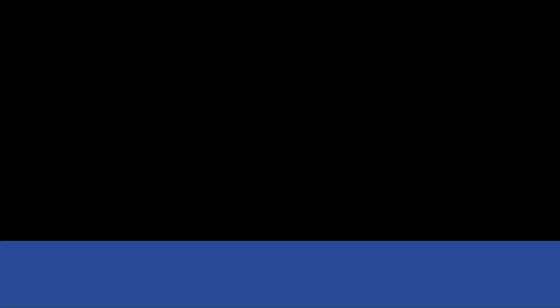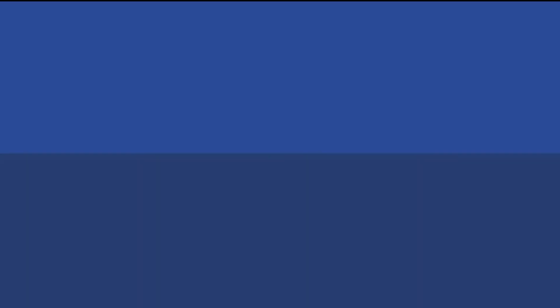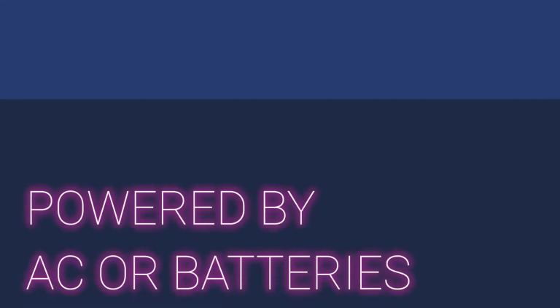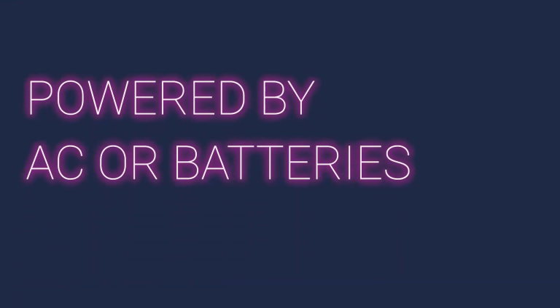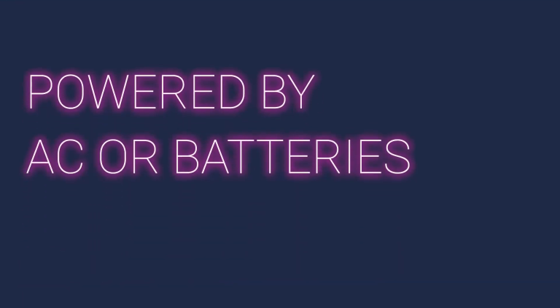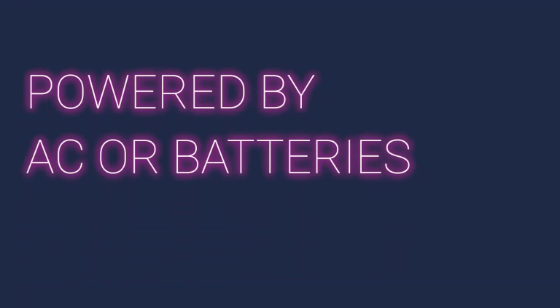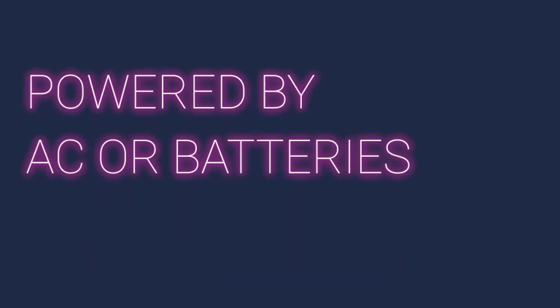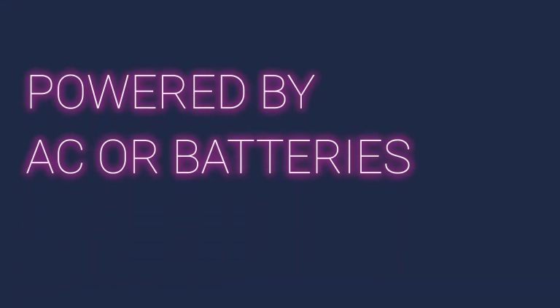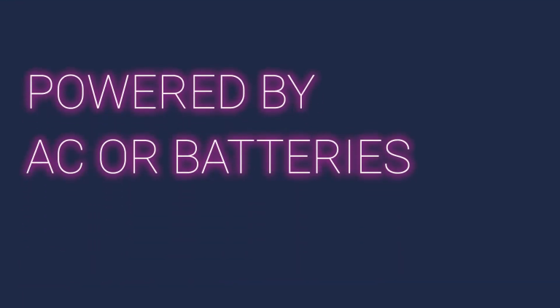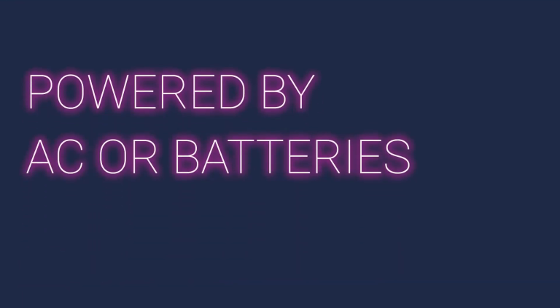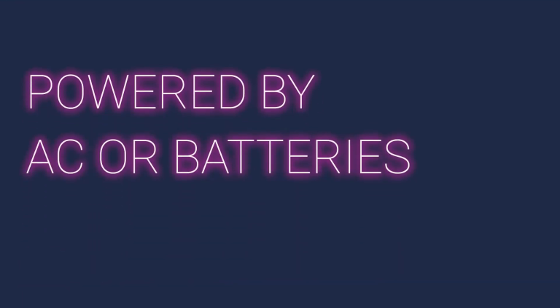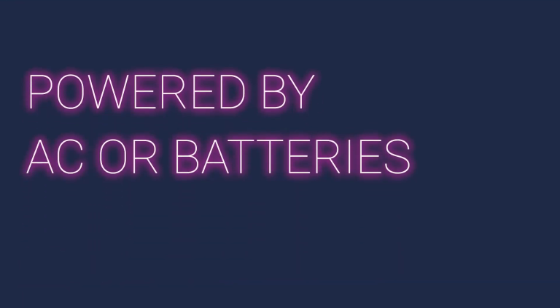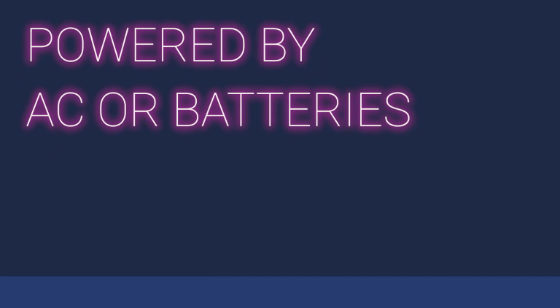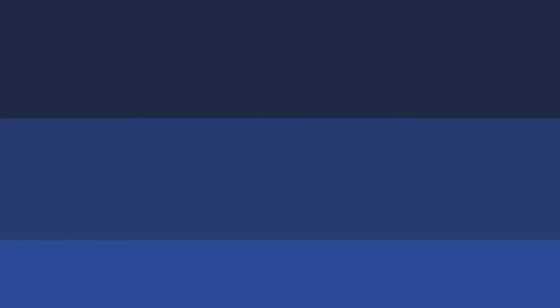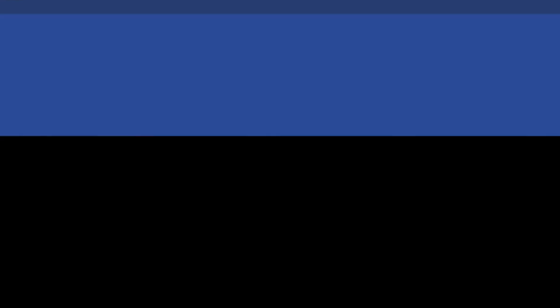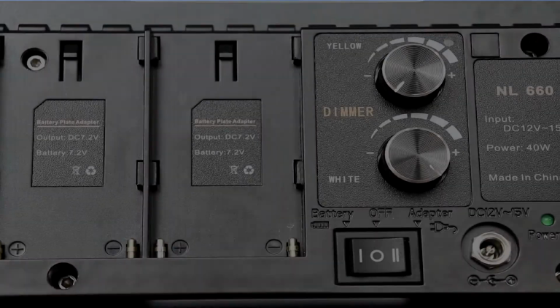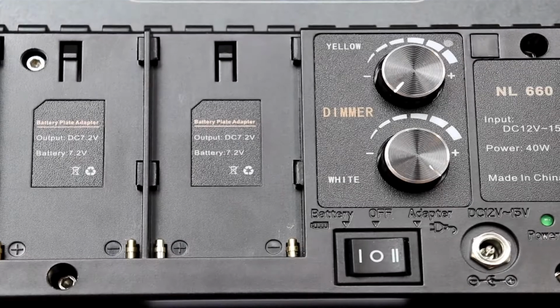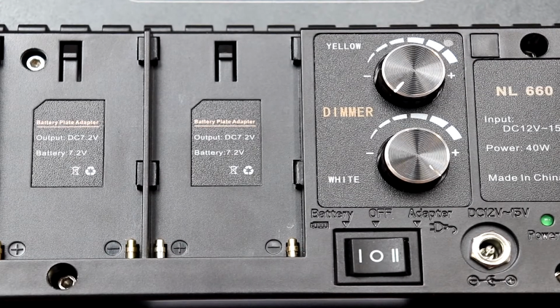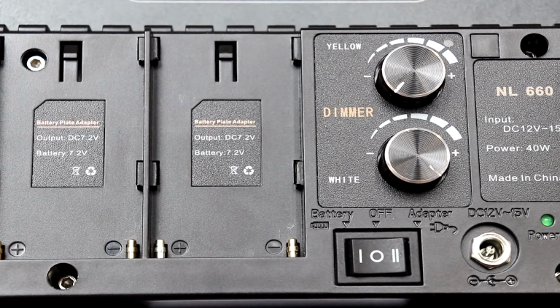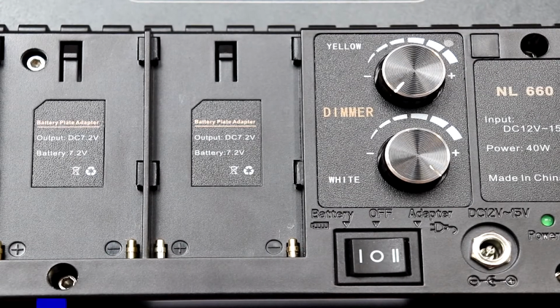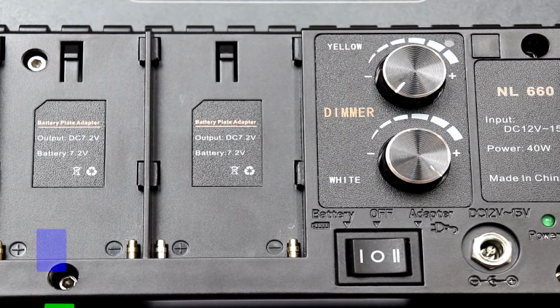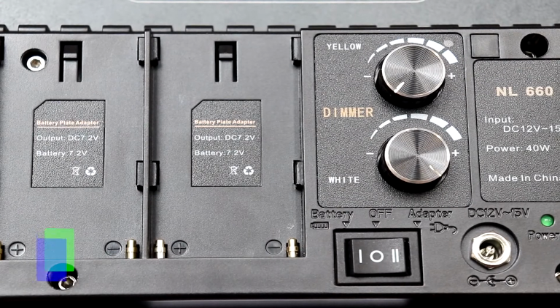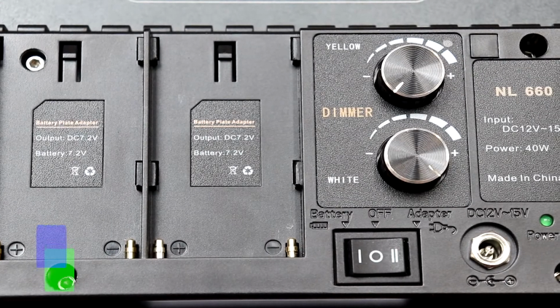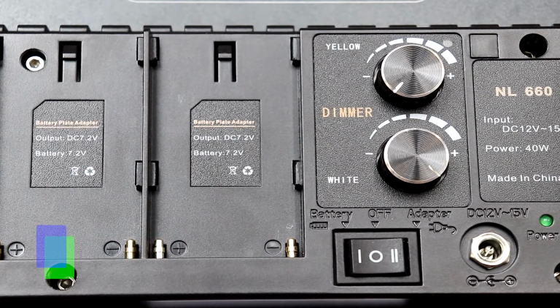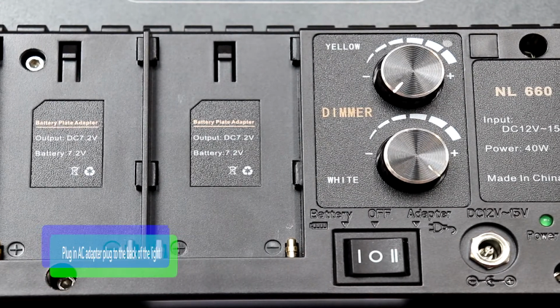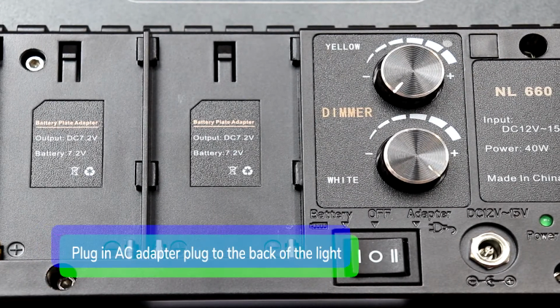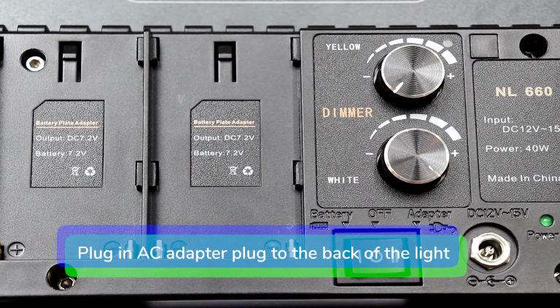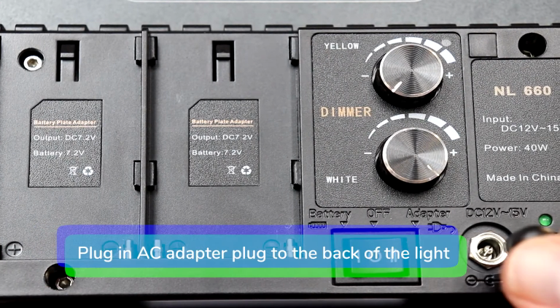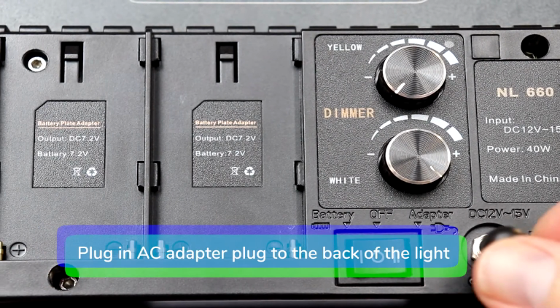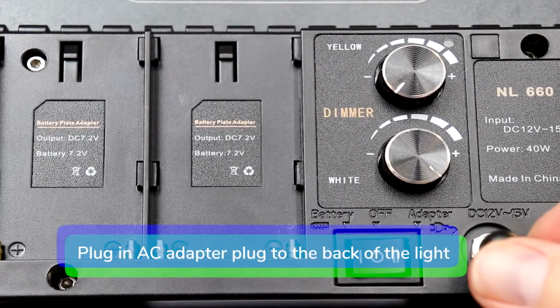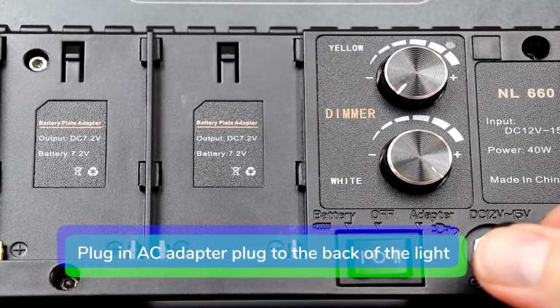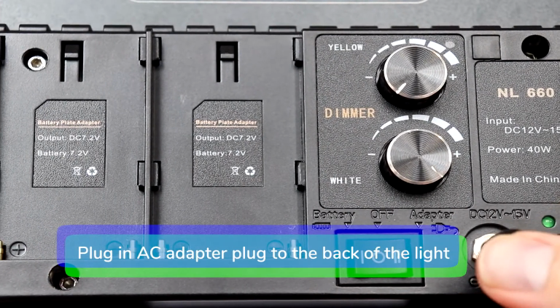Powered by AC: plug the AC adapter plug into the back of the light.